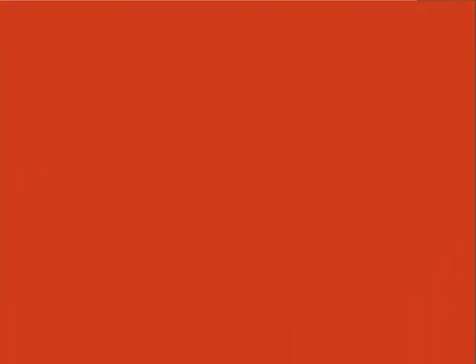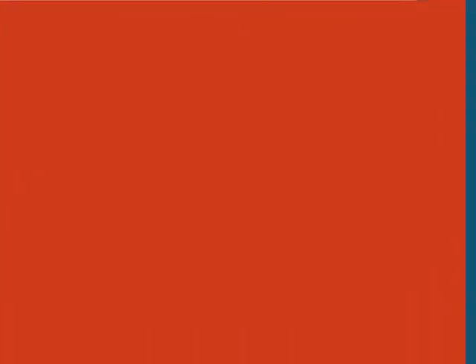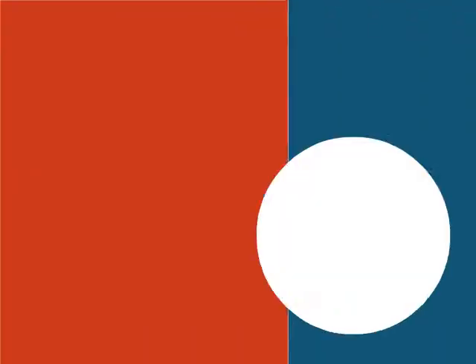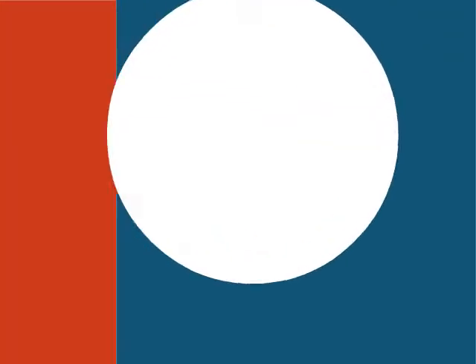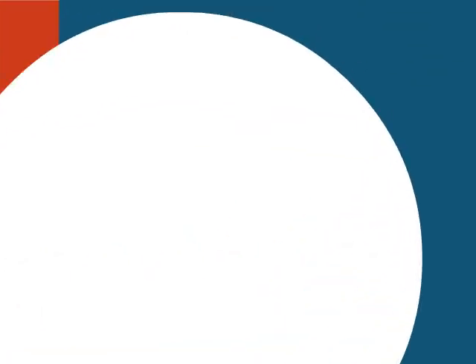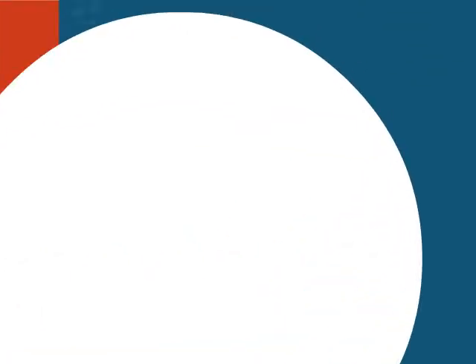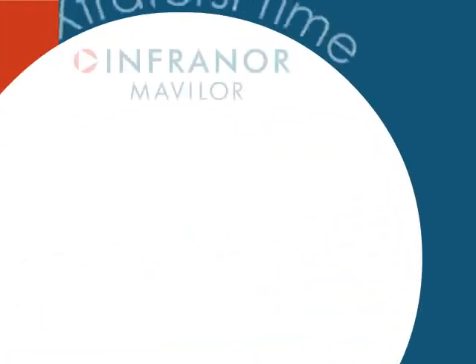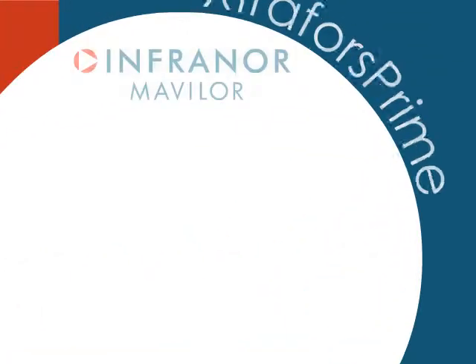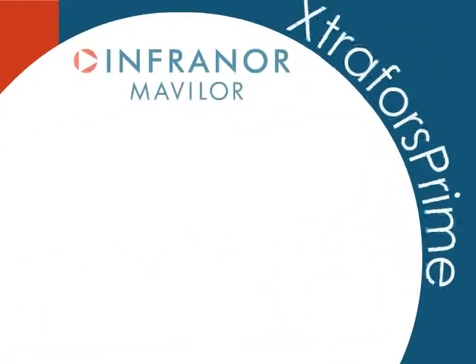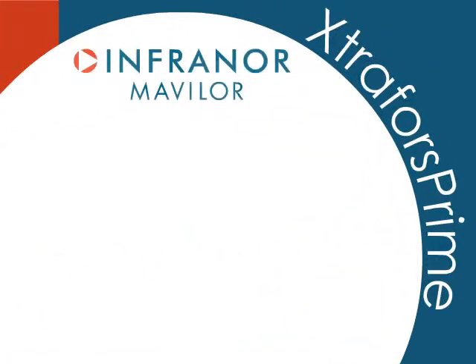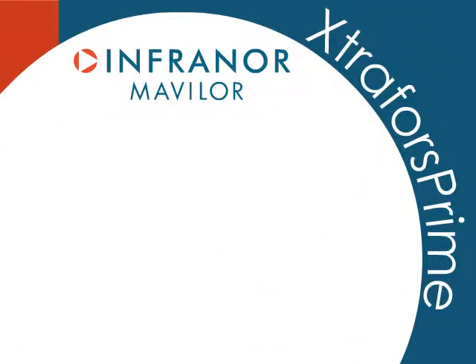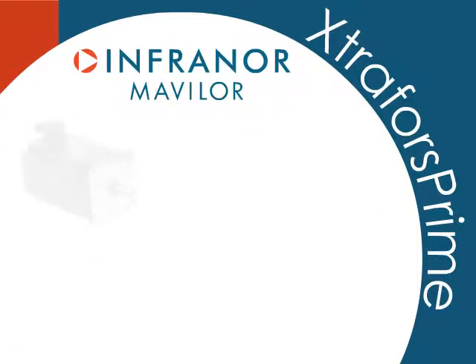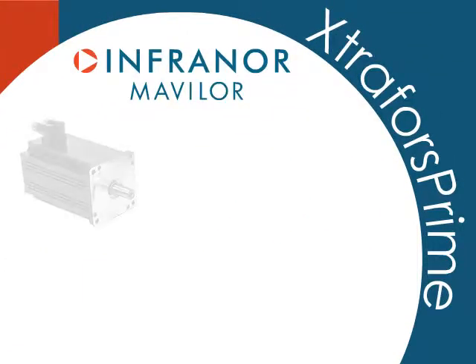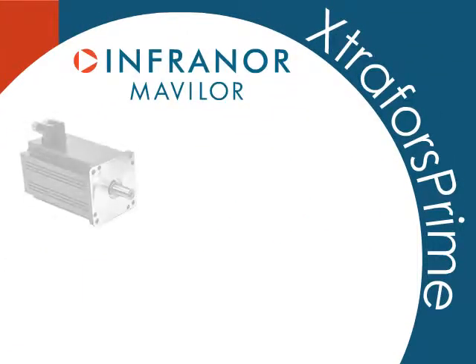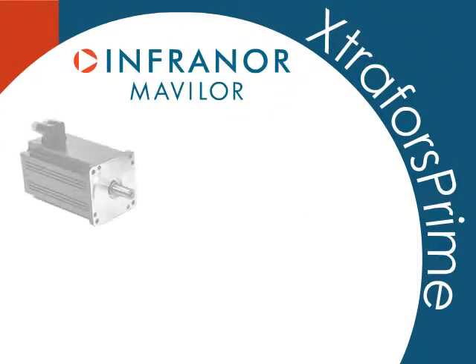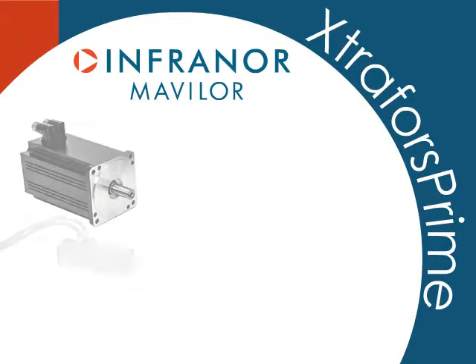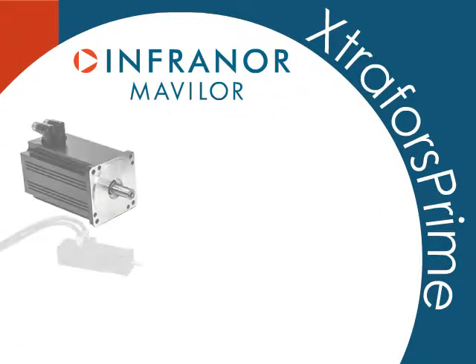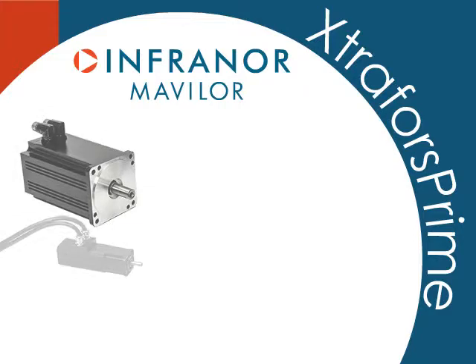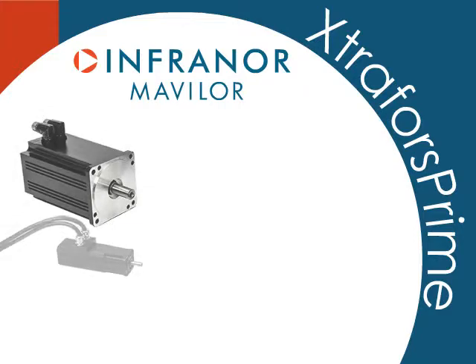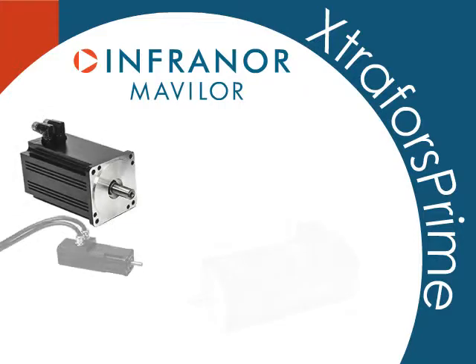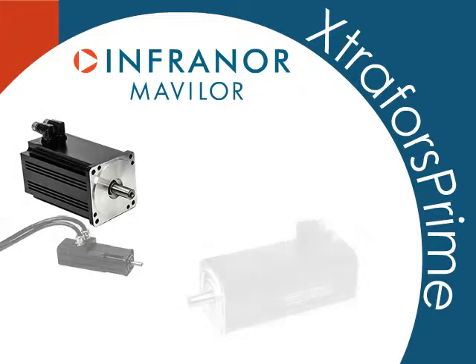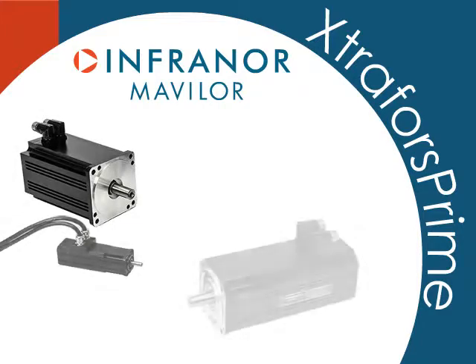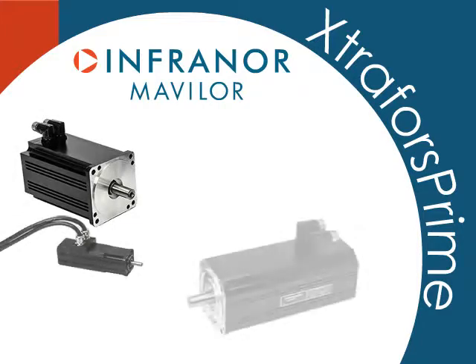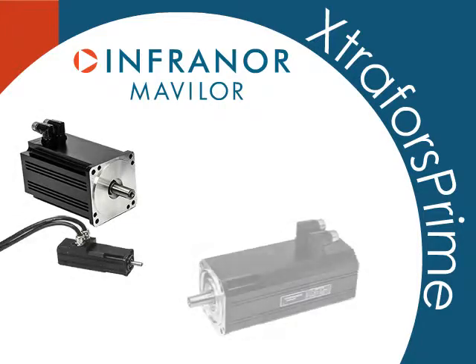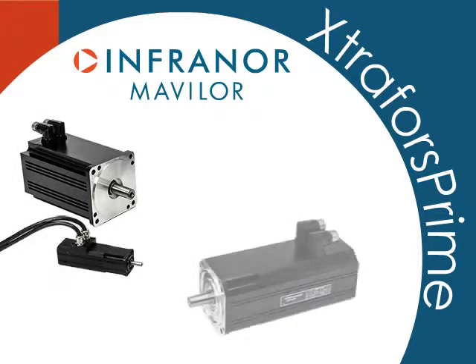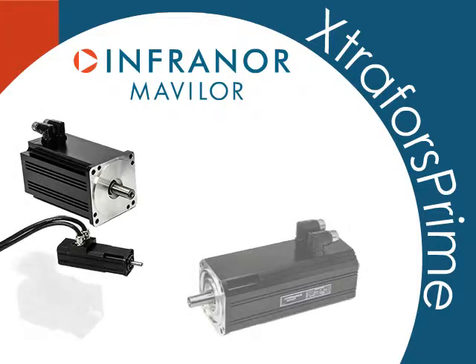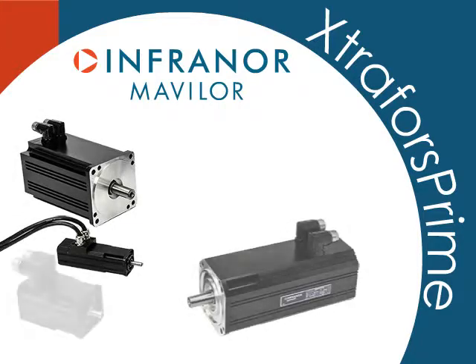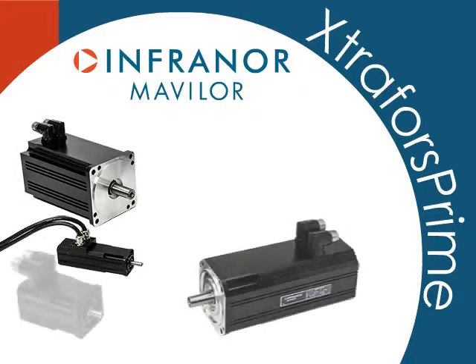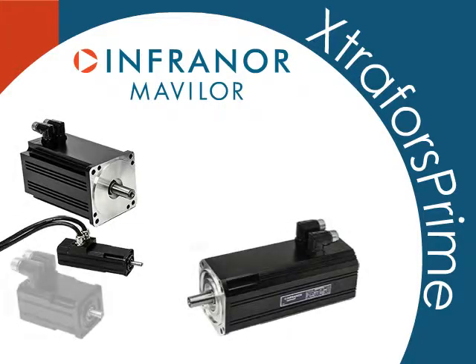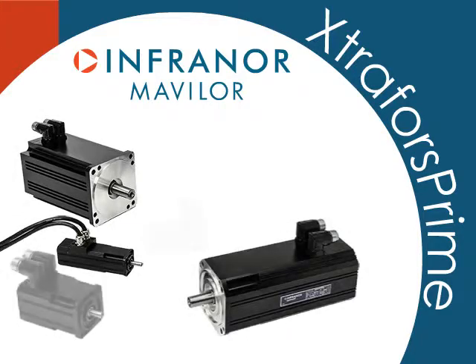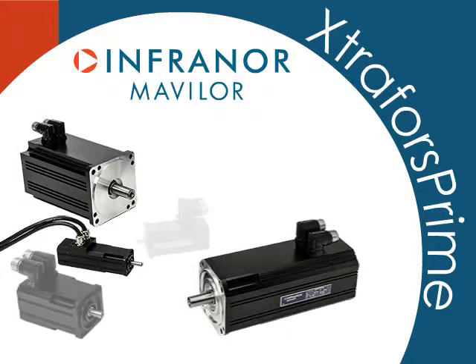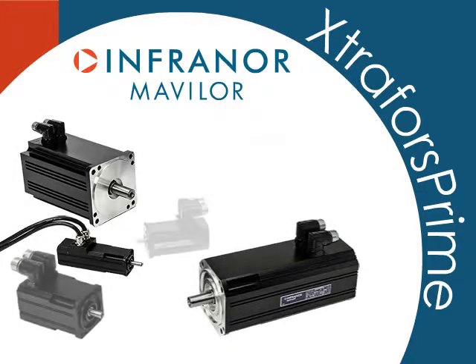When choosing a slotless motor, consider brand reputation, breadth of choices, and your potential needs for customization.